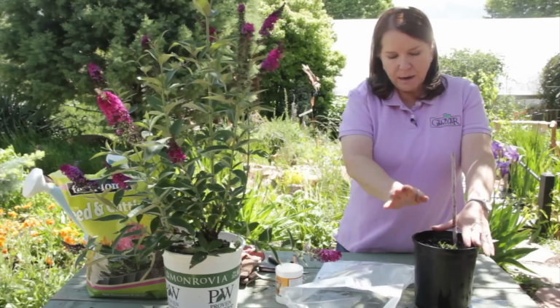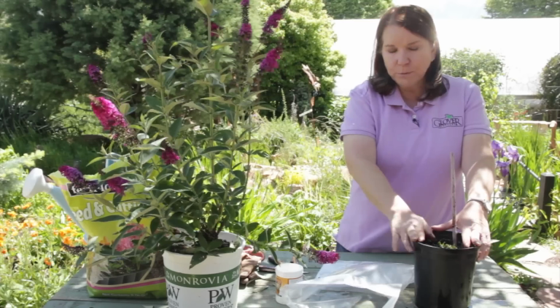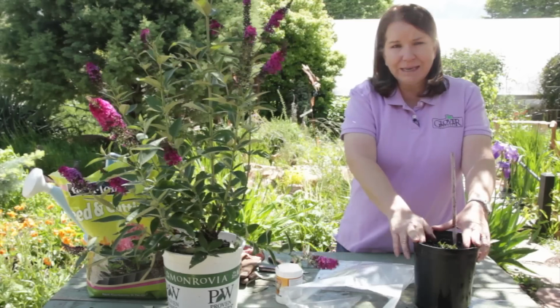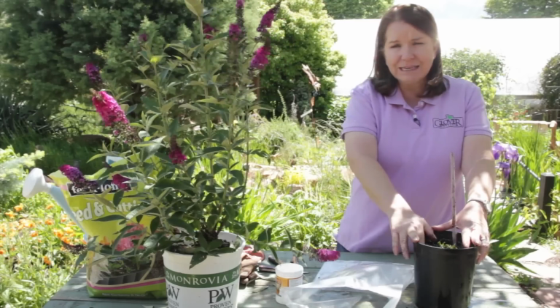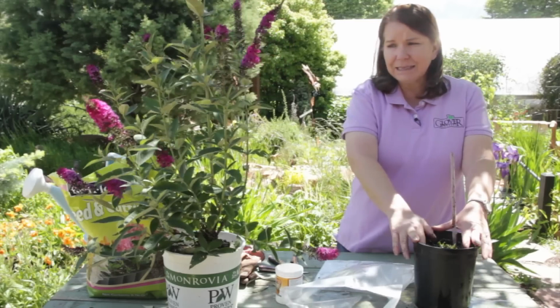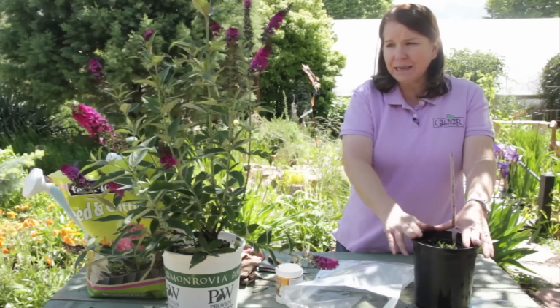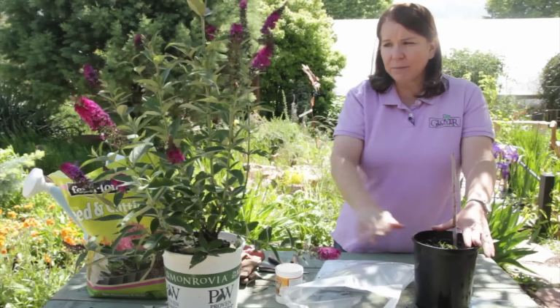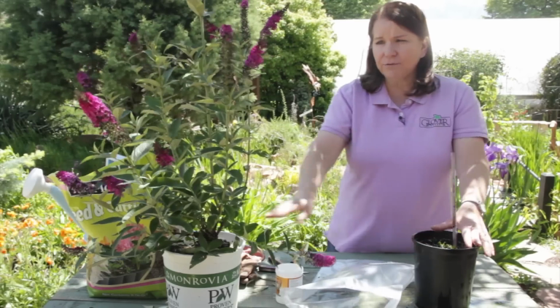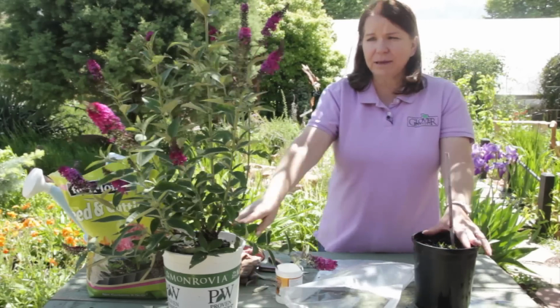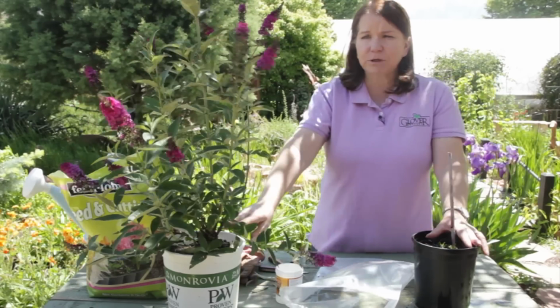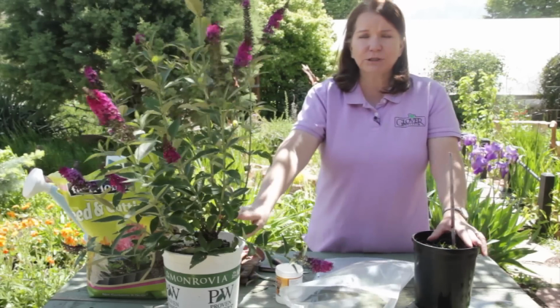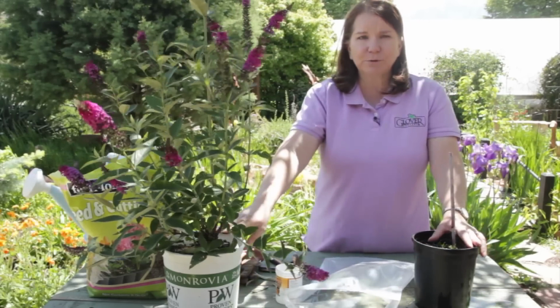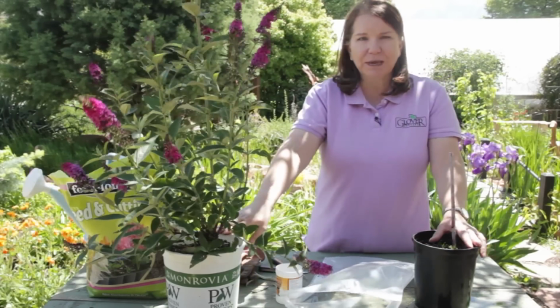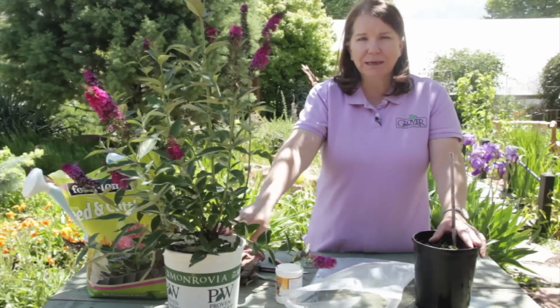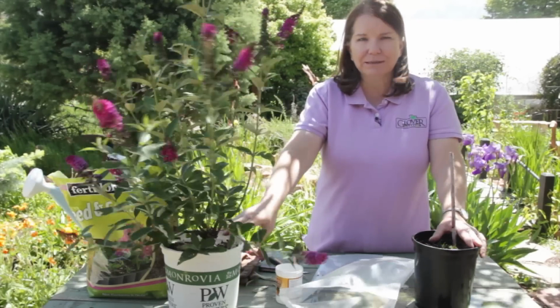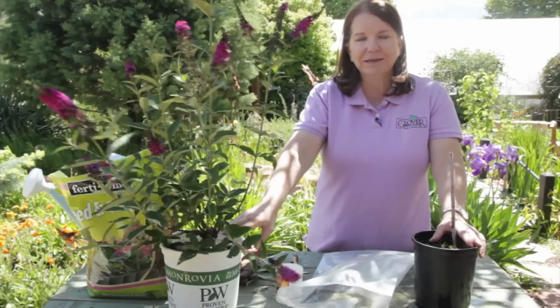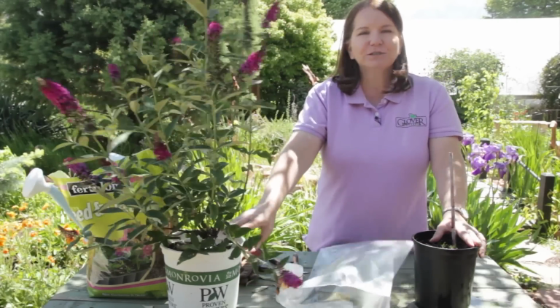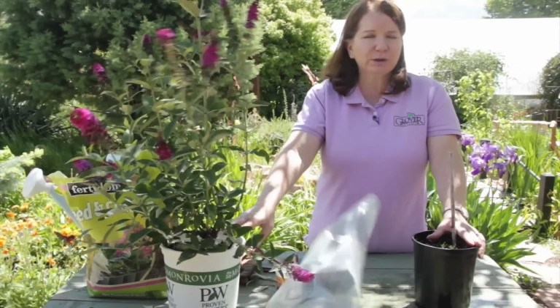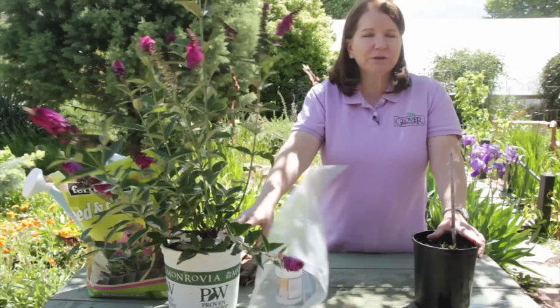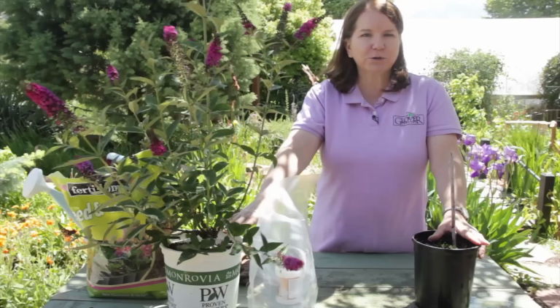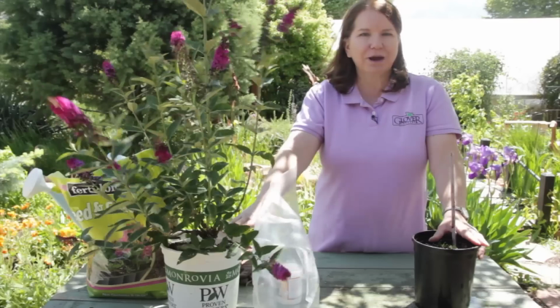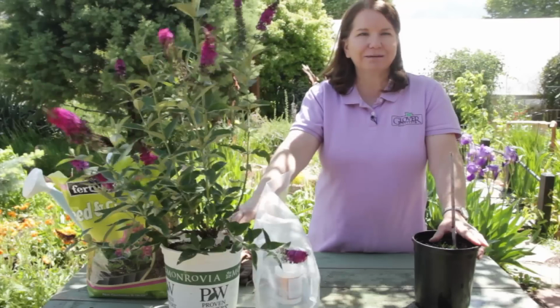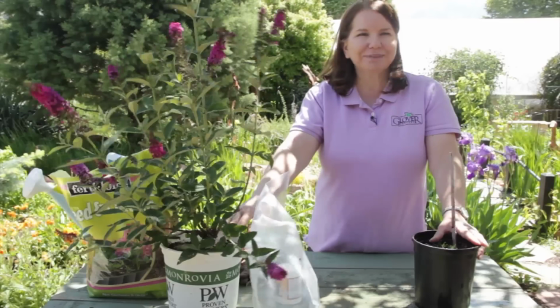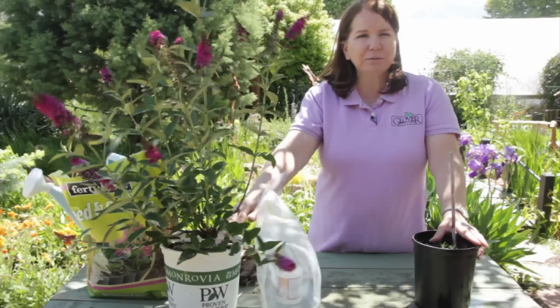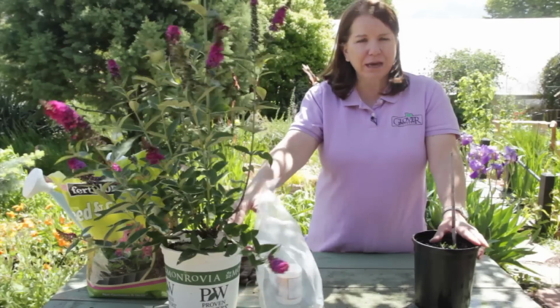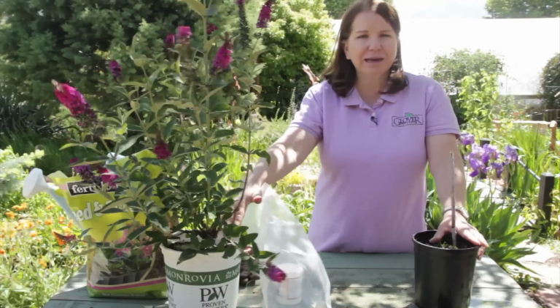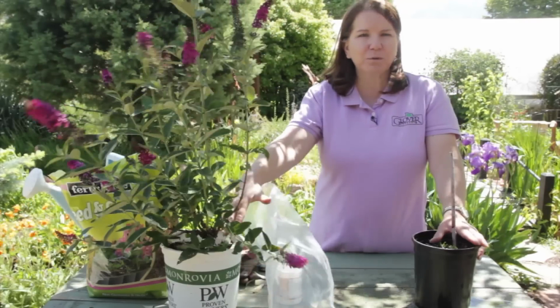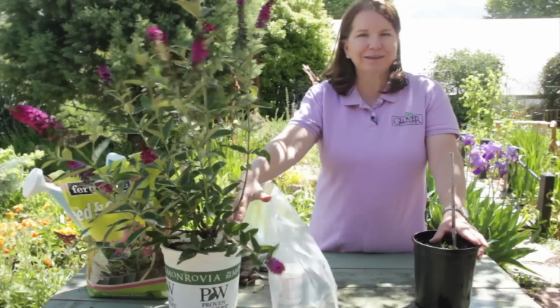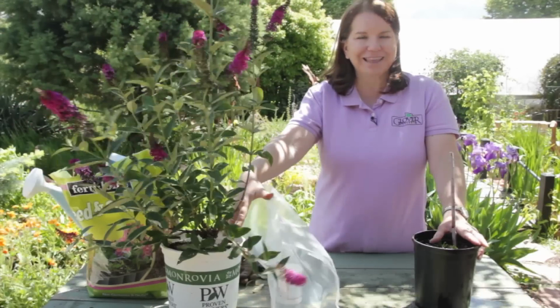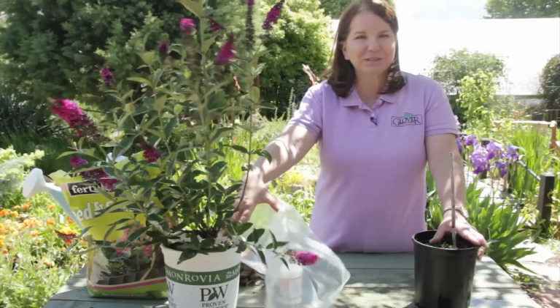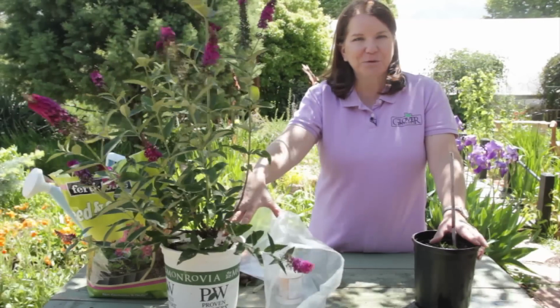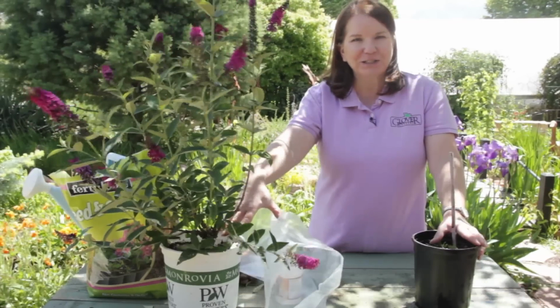It's pretty easy to get butterfly bushes from cuttings, so give it a try. I'm Donna Emery — thanks for watching.